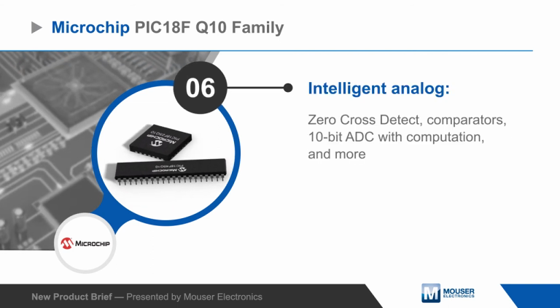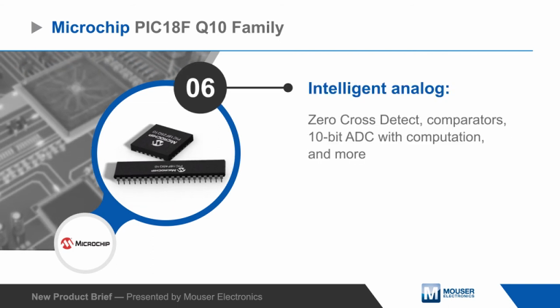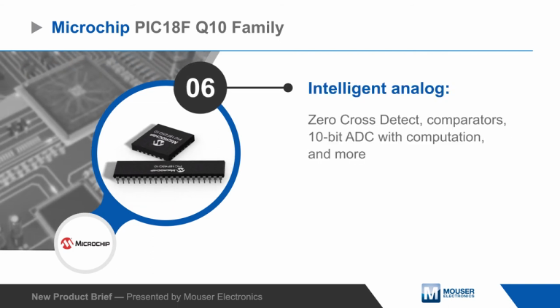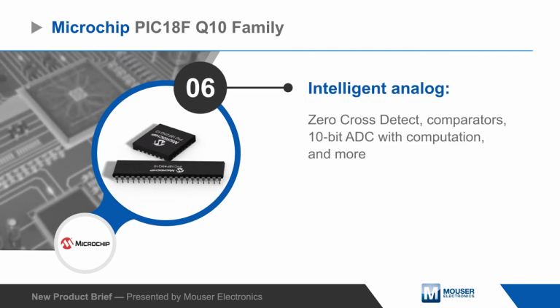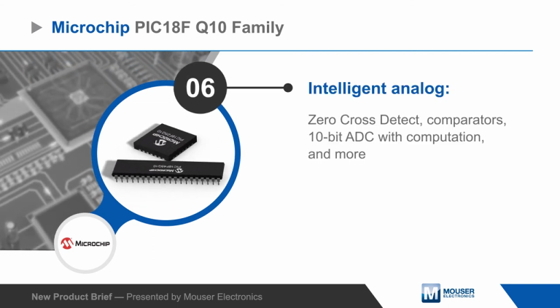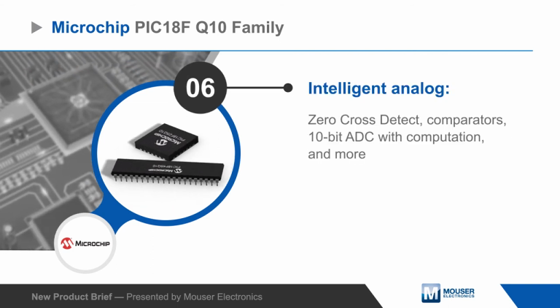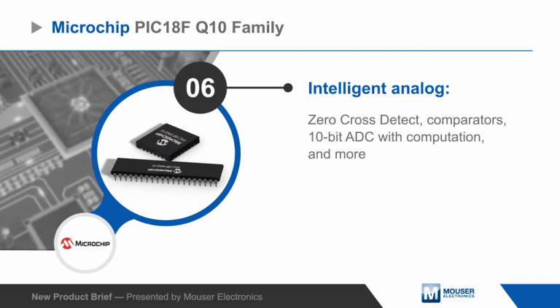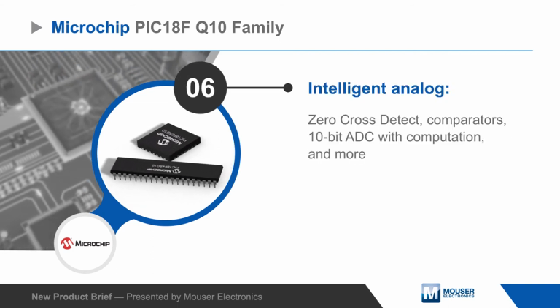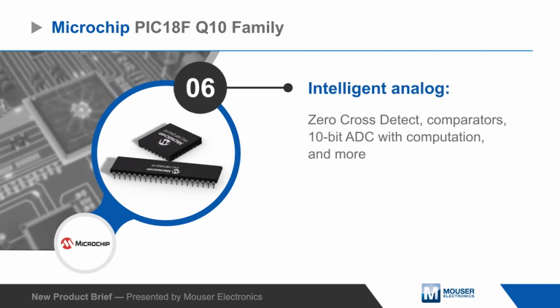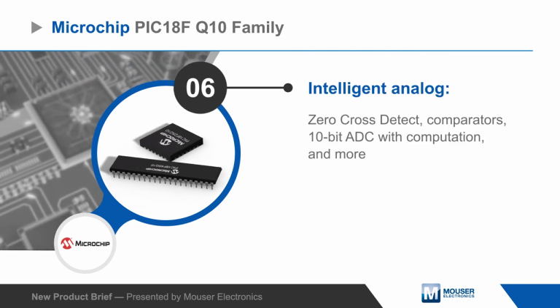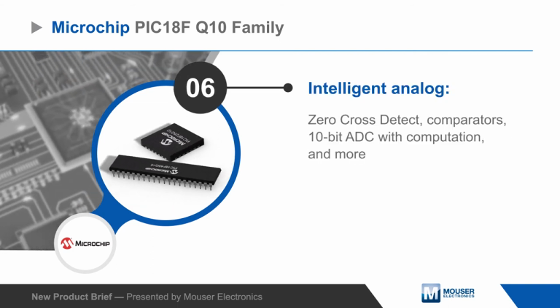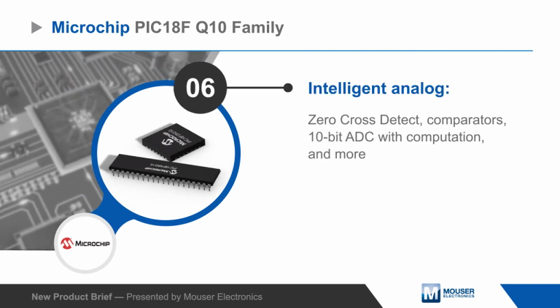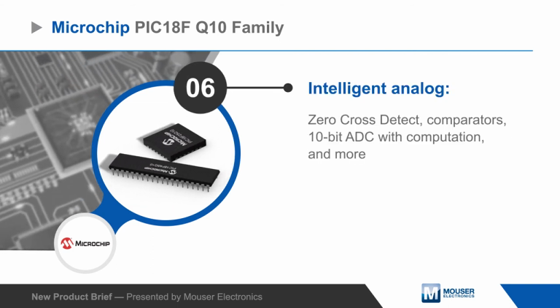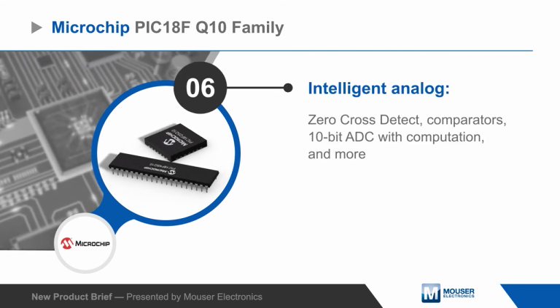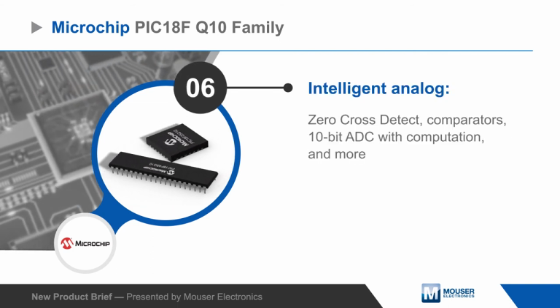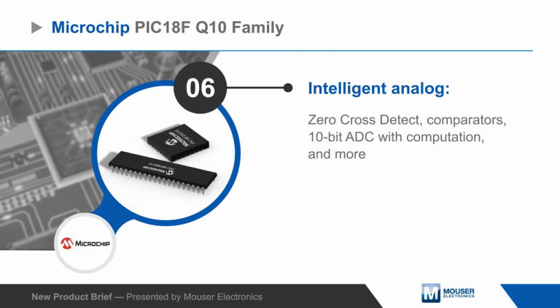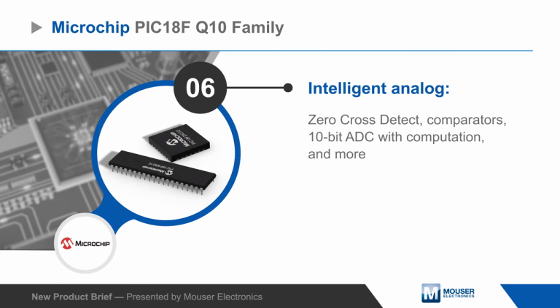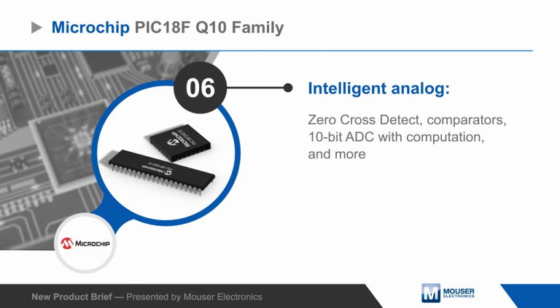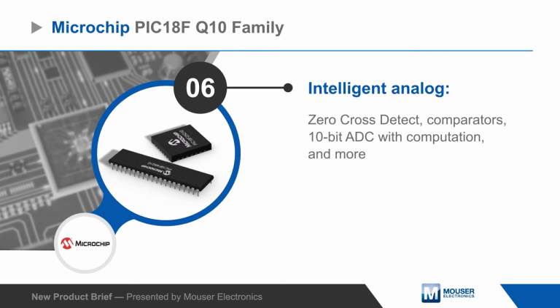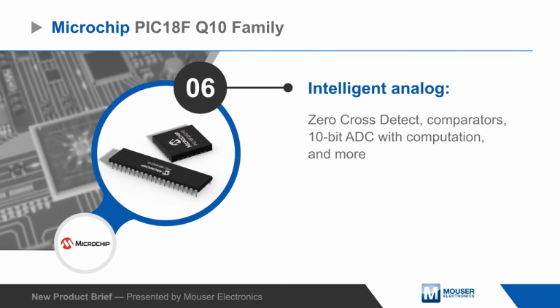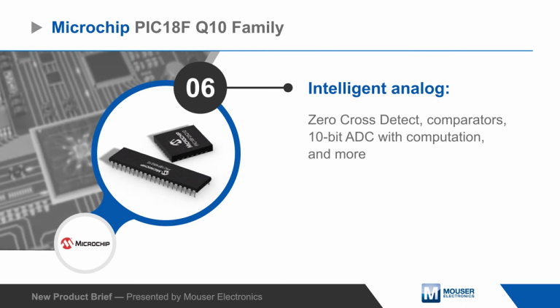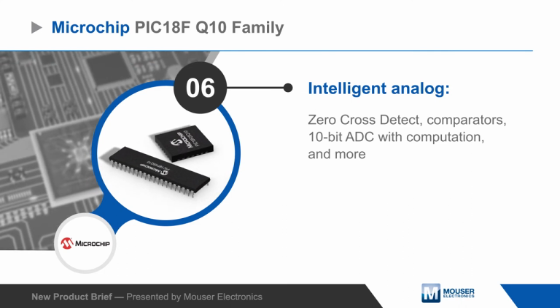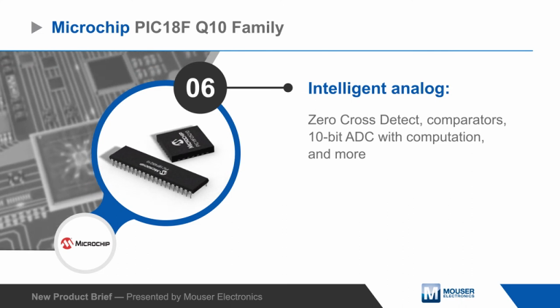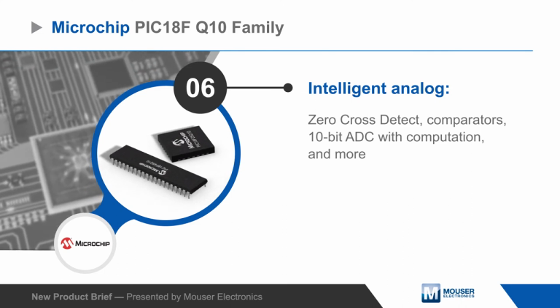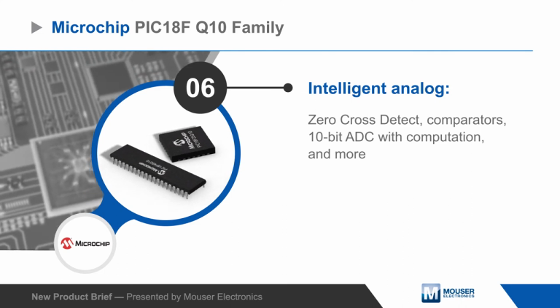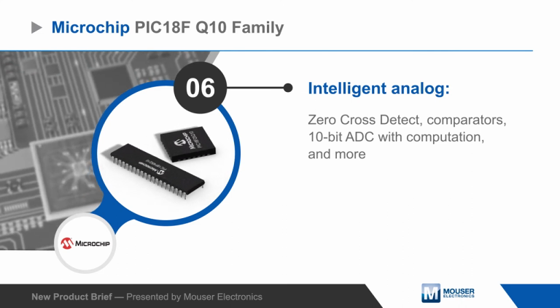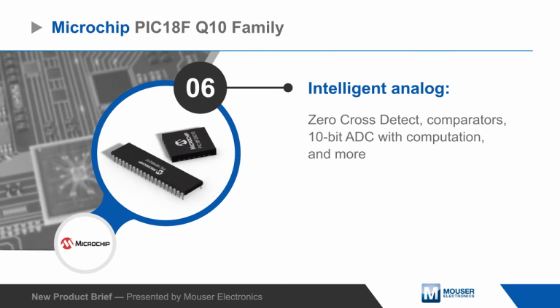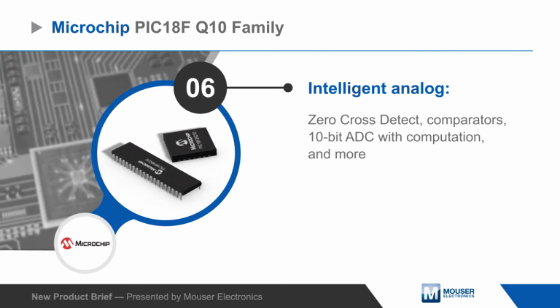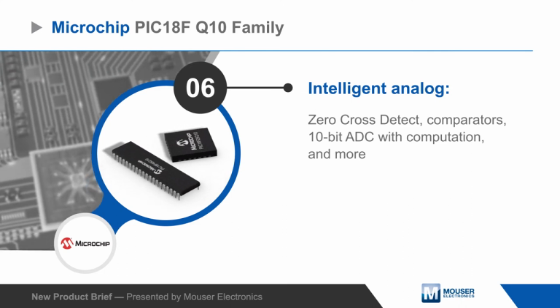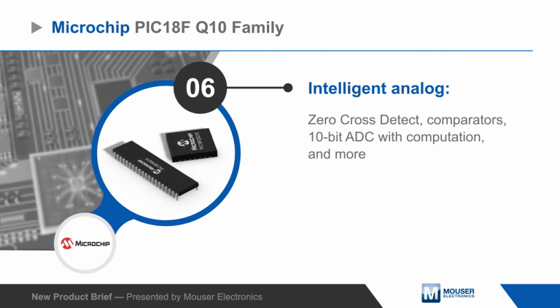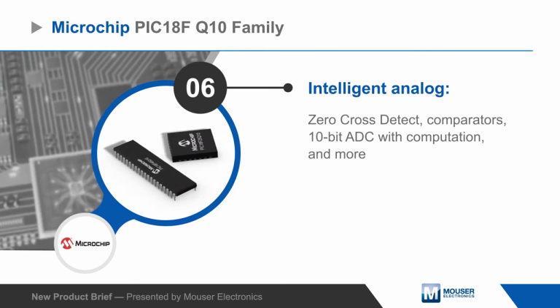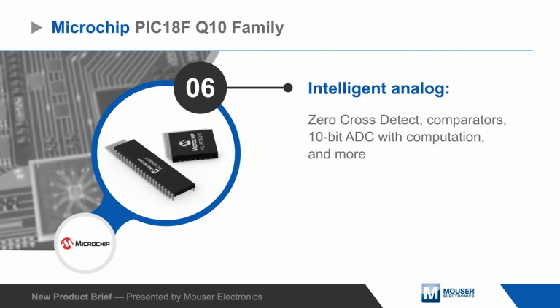Intelligent analog peripherals include zero-cross-detect, comparators, and a 10-bit ADC with computation.